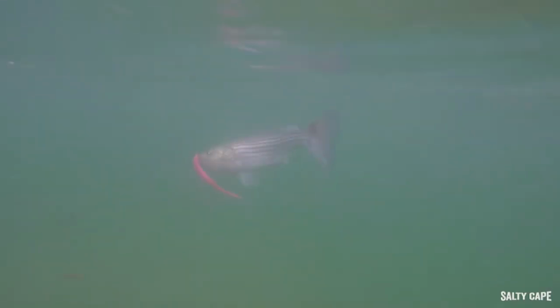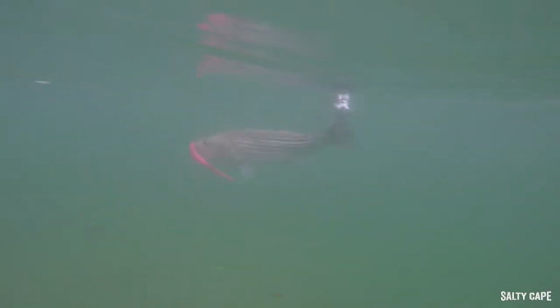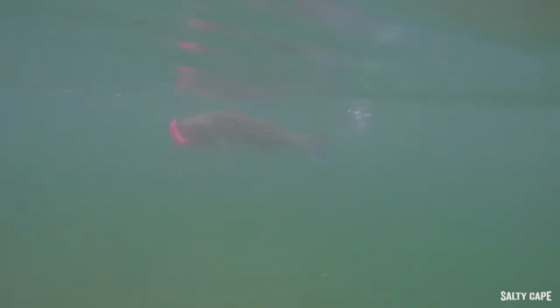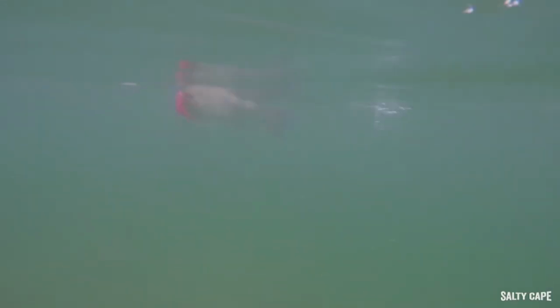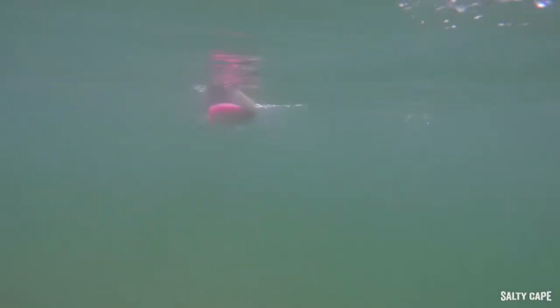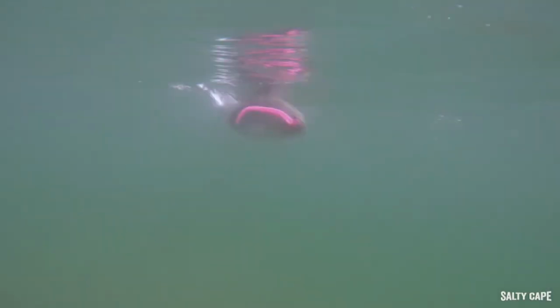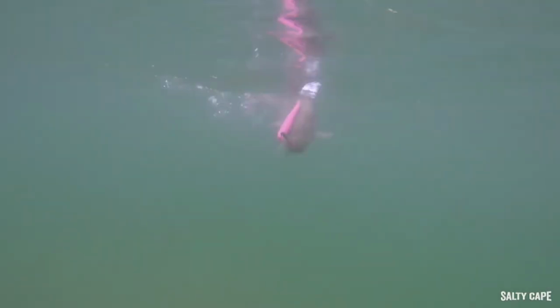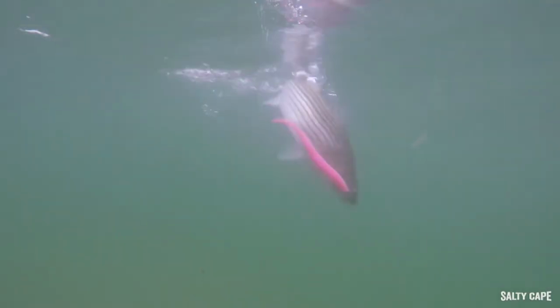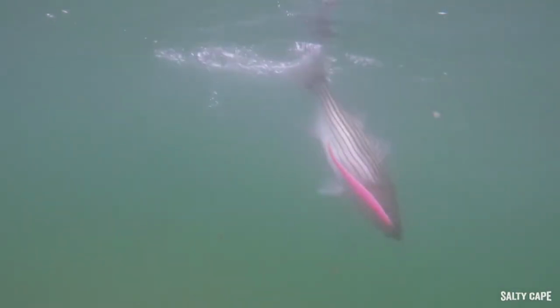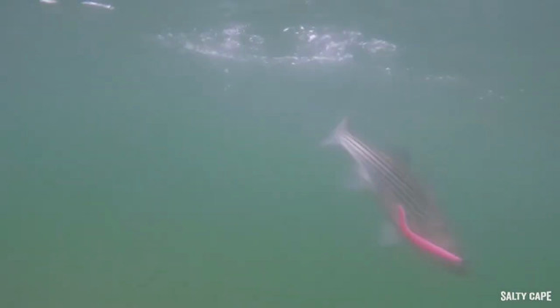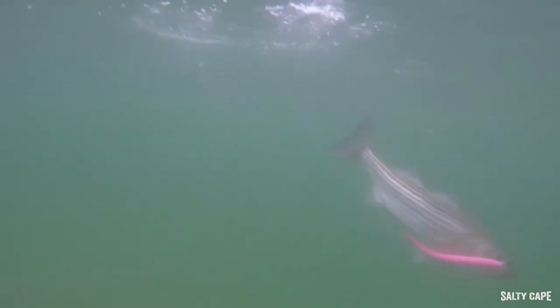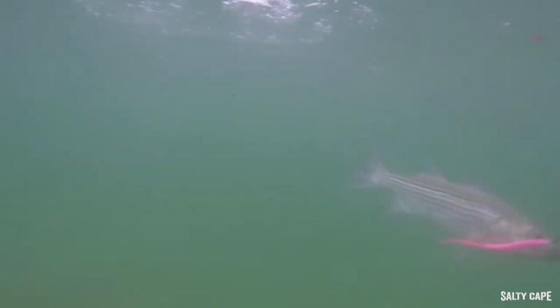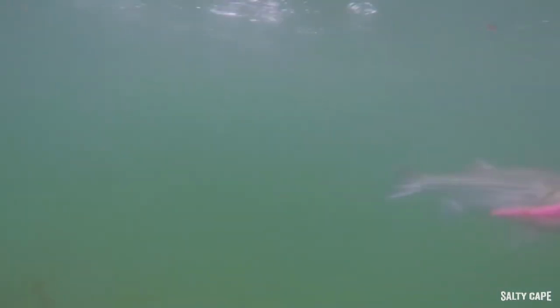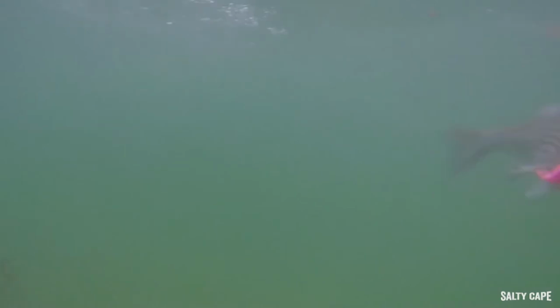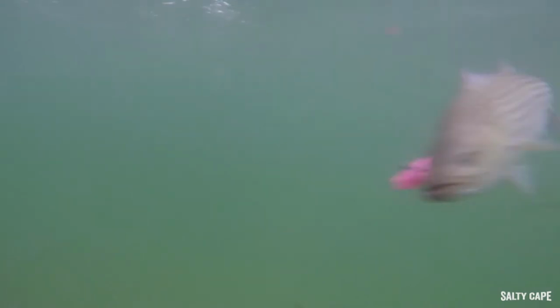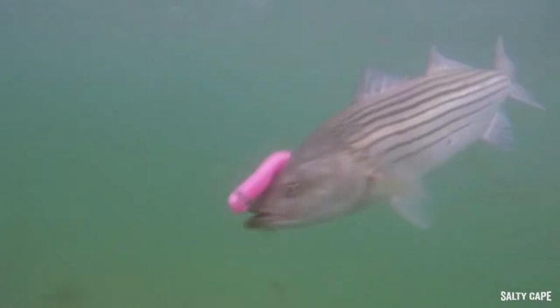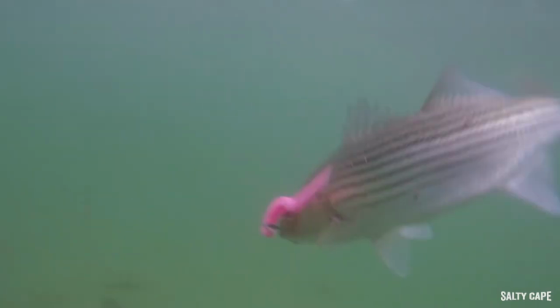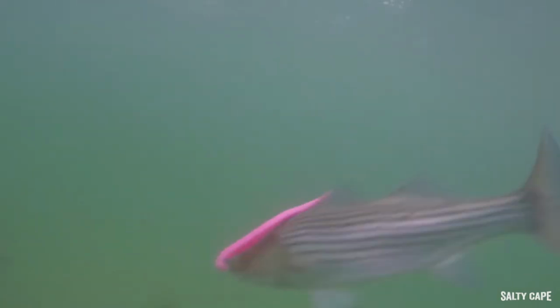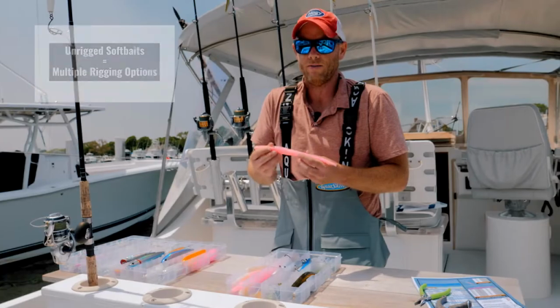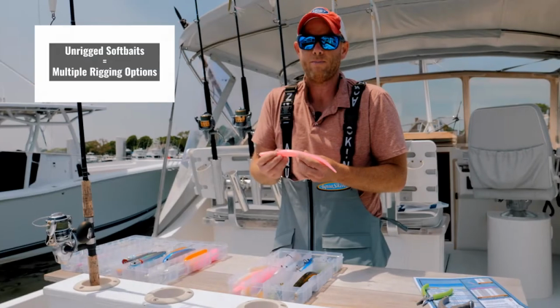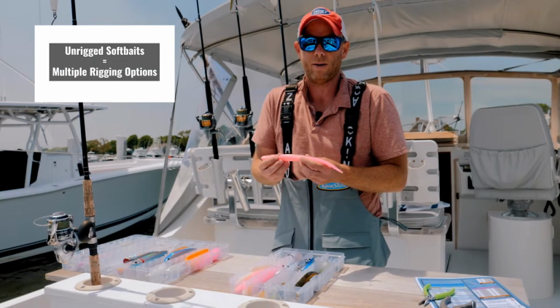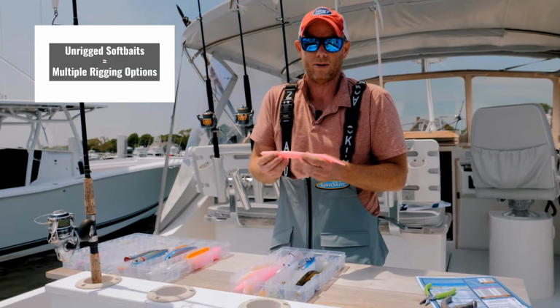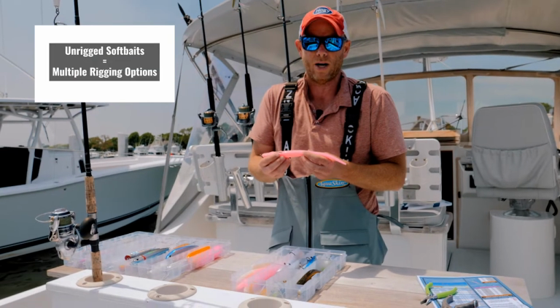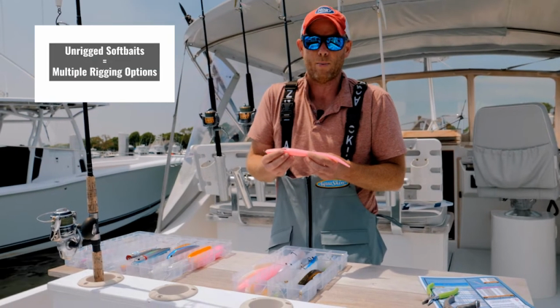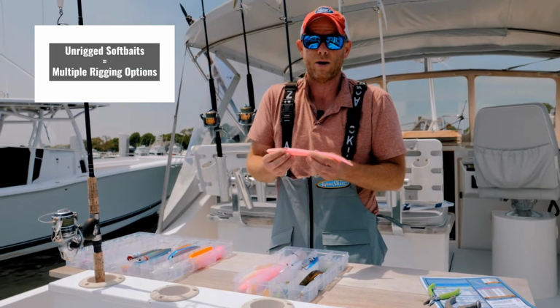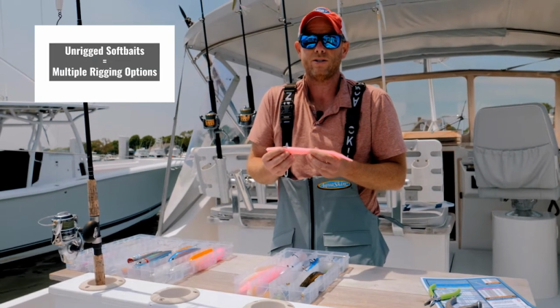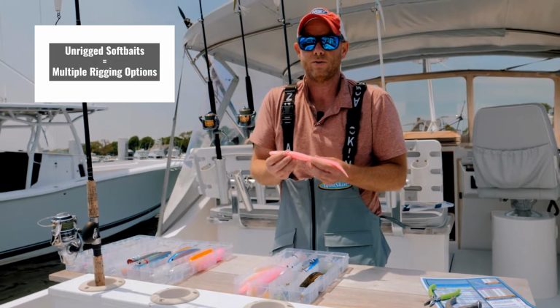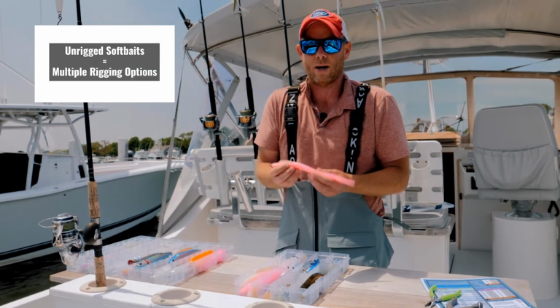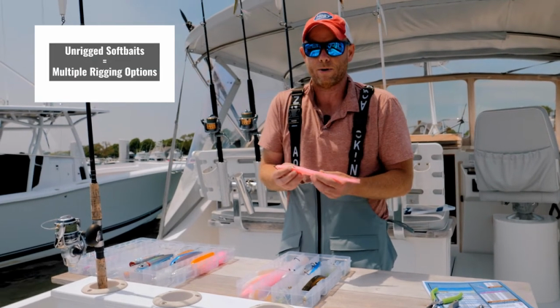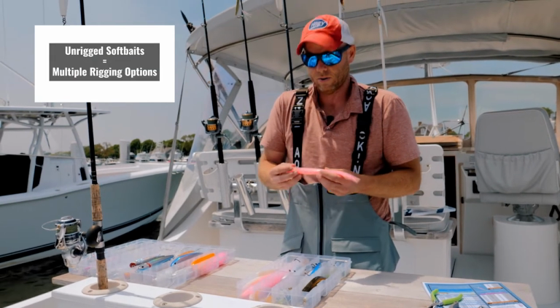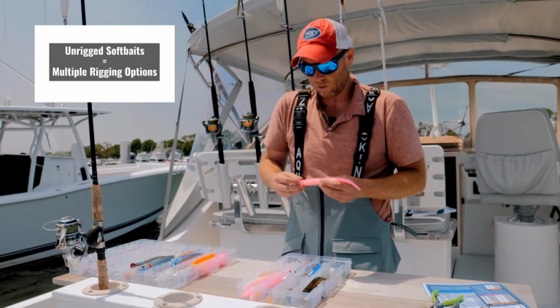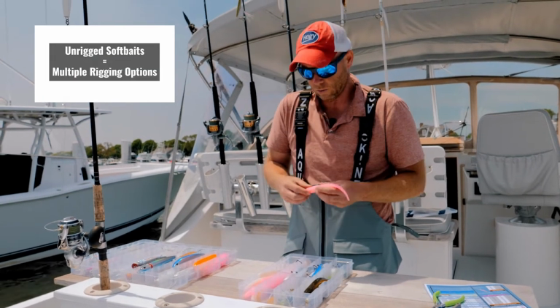It's fun light tackle — here on Cape Cod, a very popular topwater striper lure.